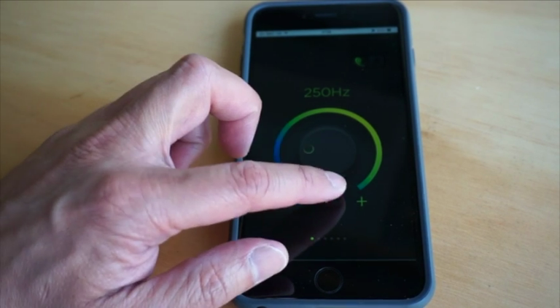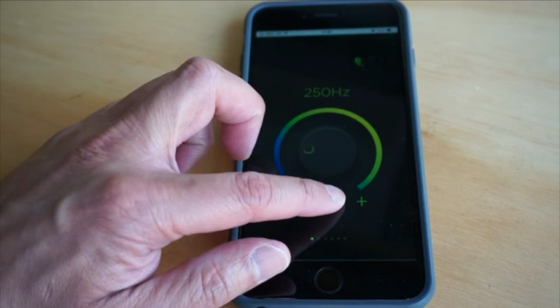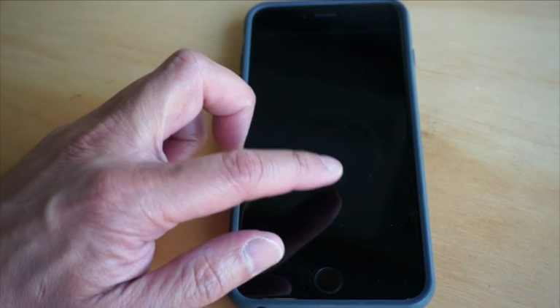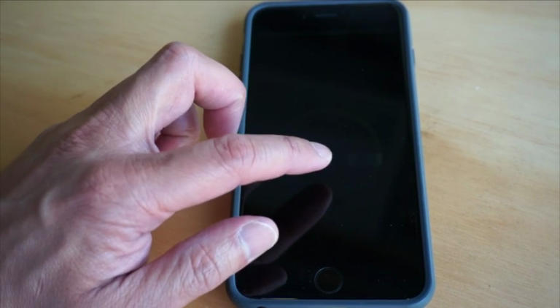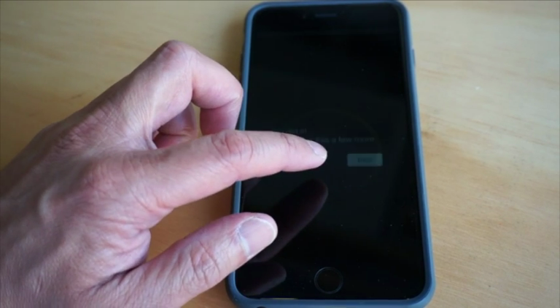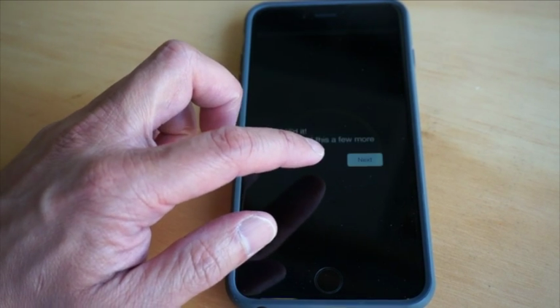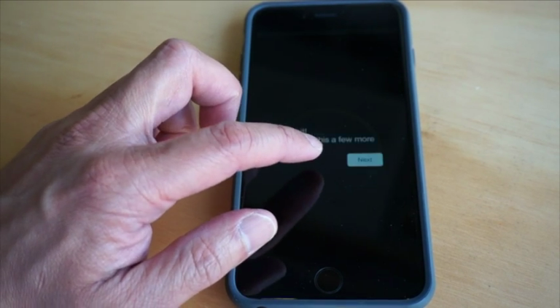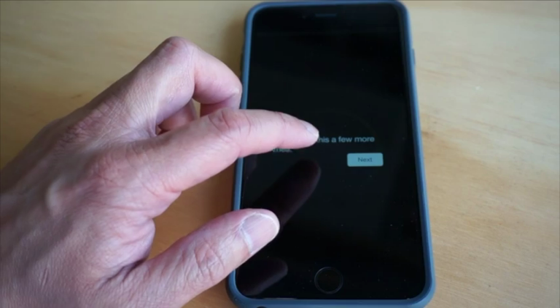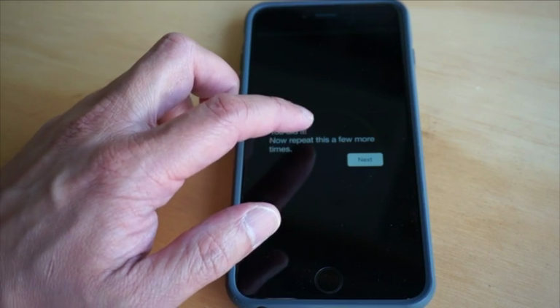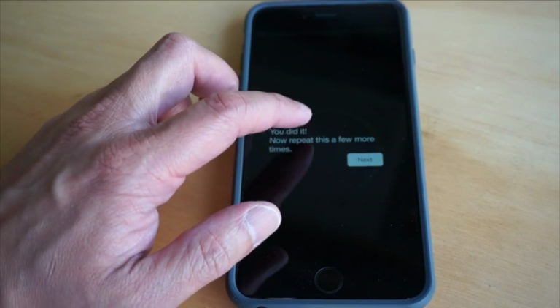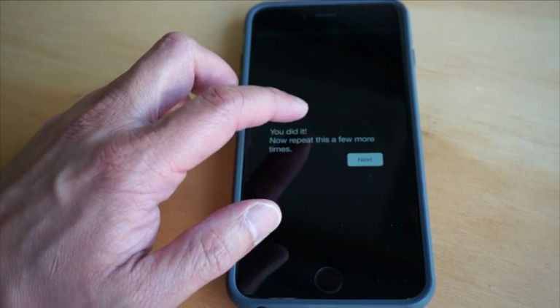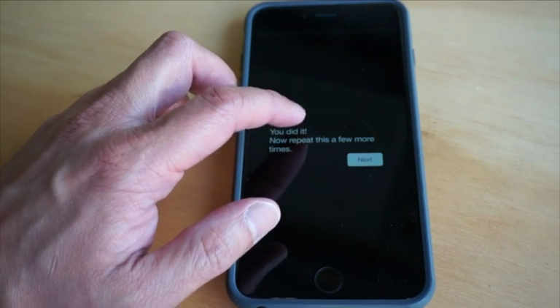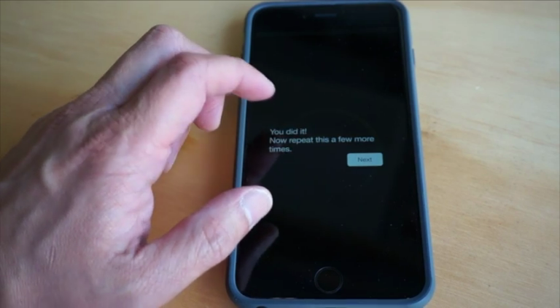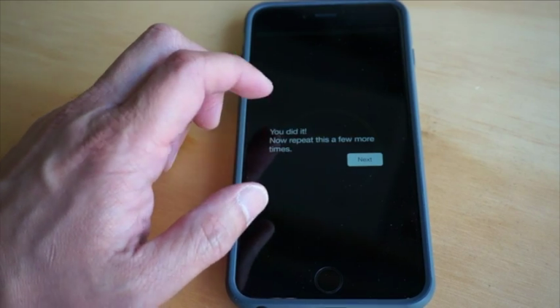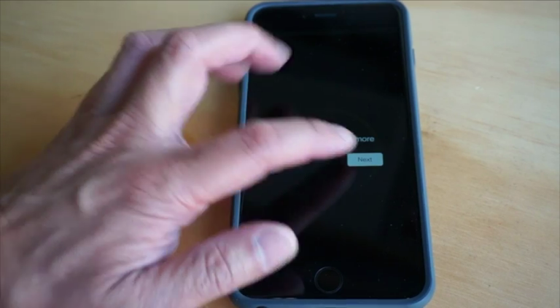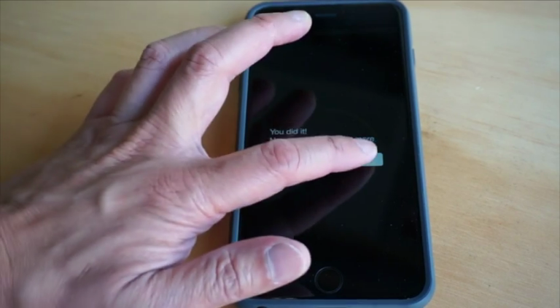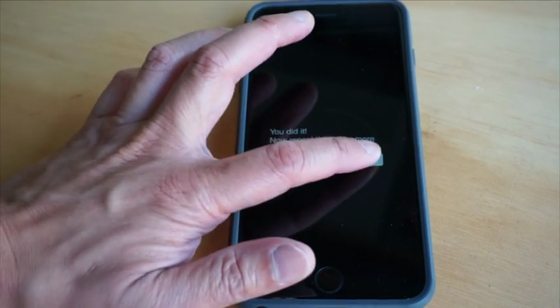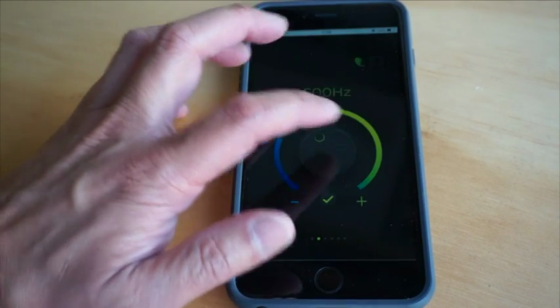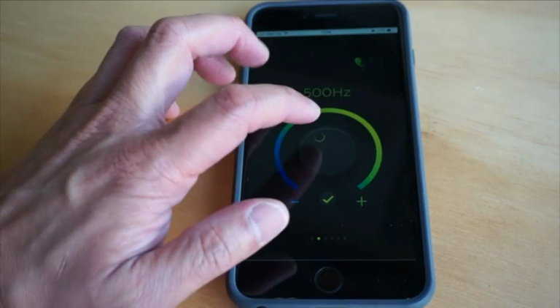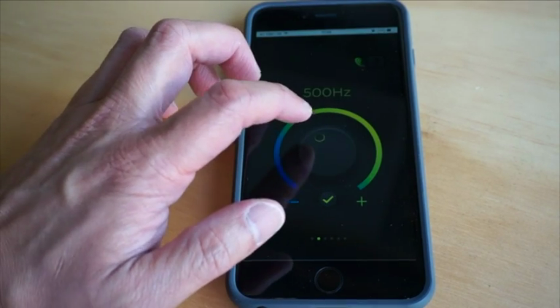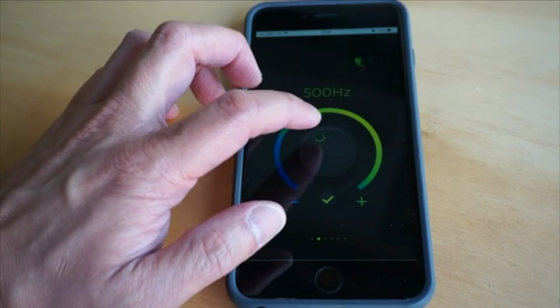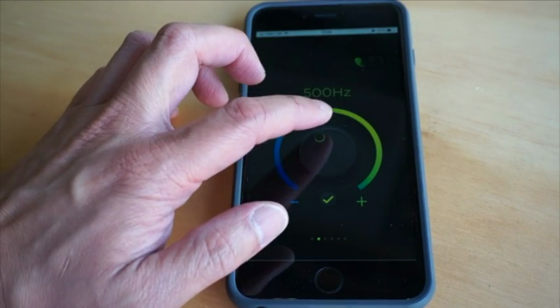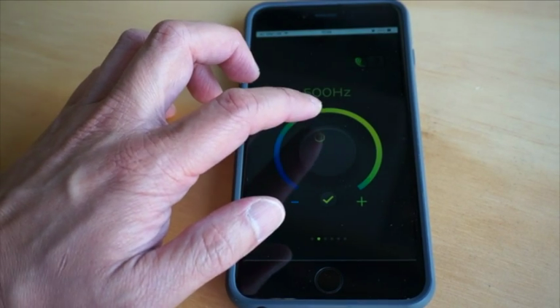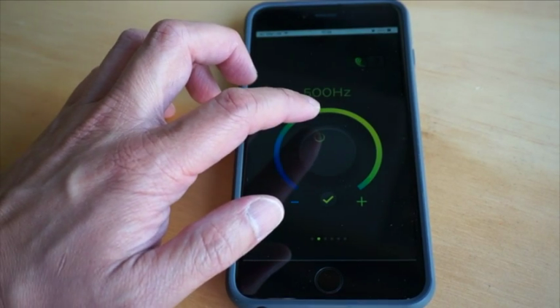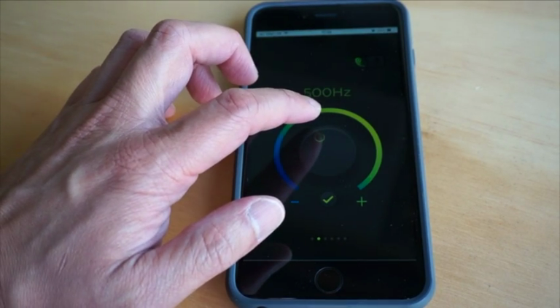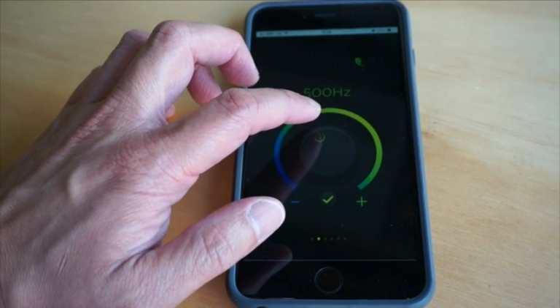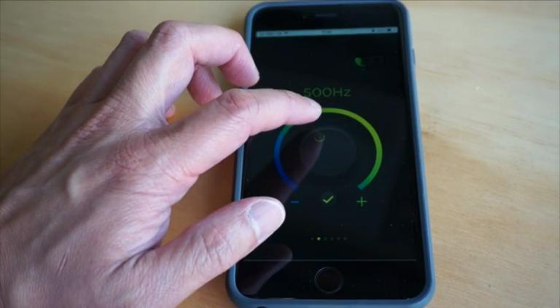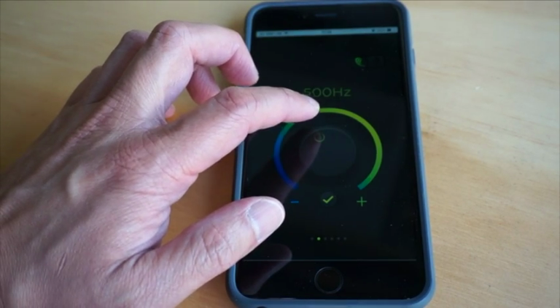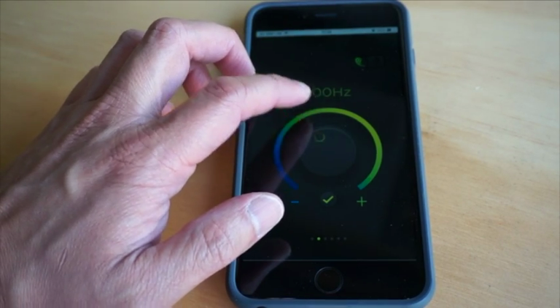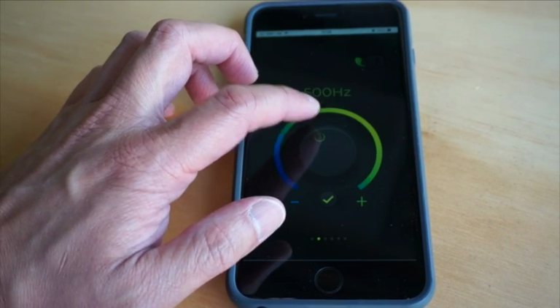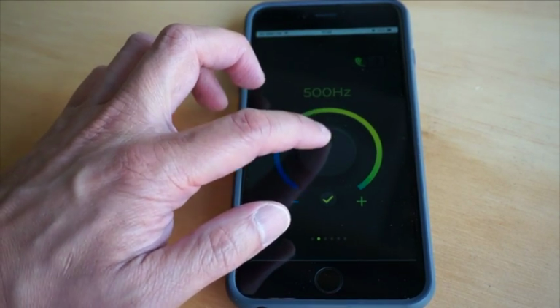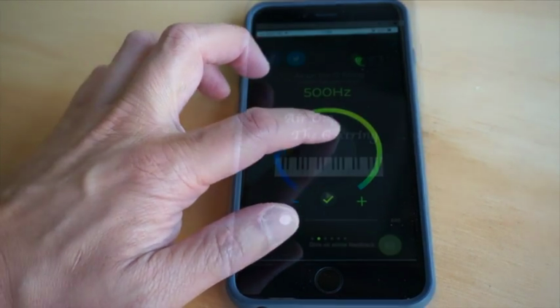Hit the check mark once you've found it. Repeat this process a few times for each ear, and then you're done.